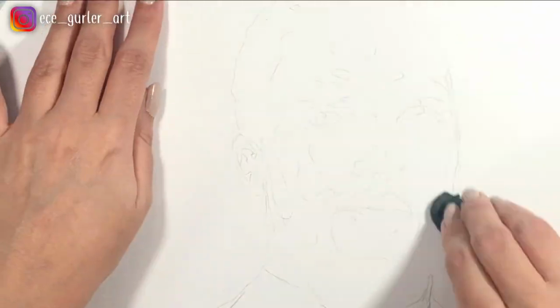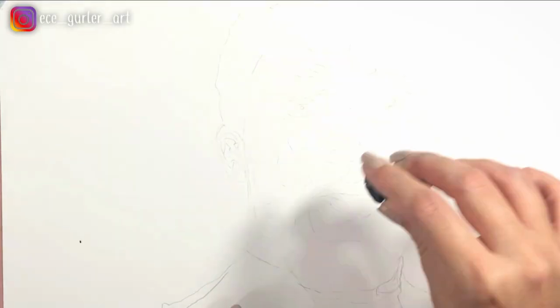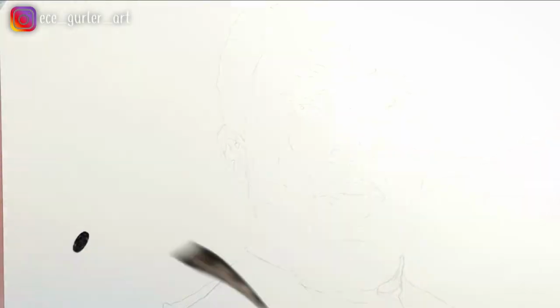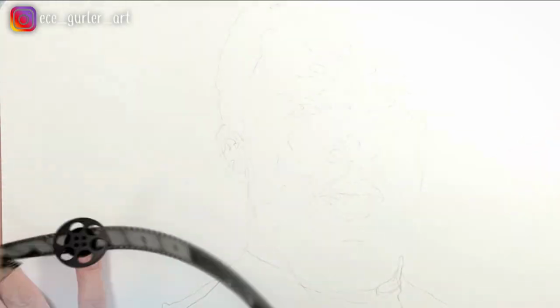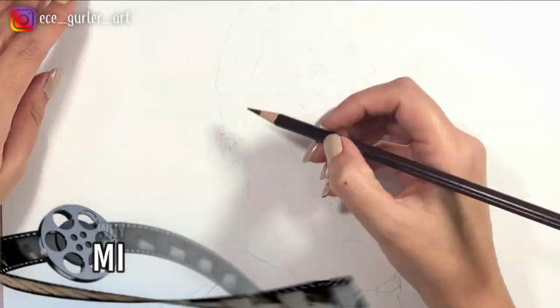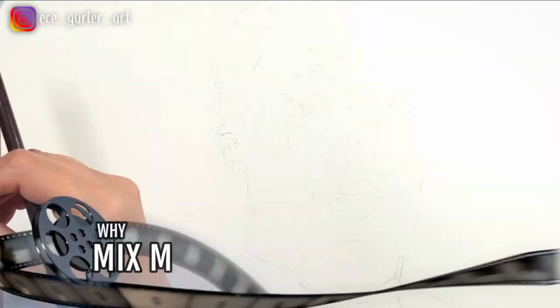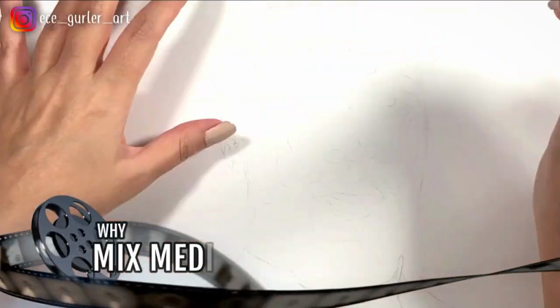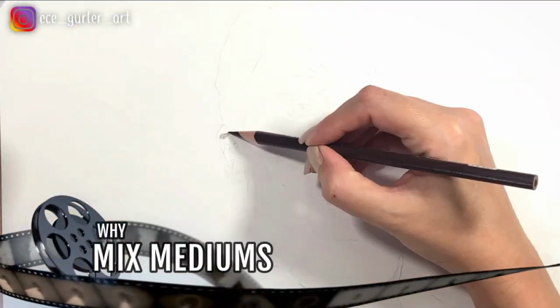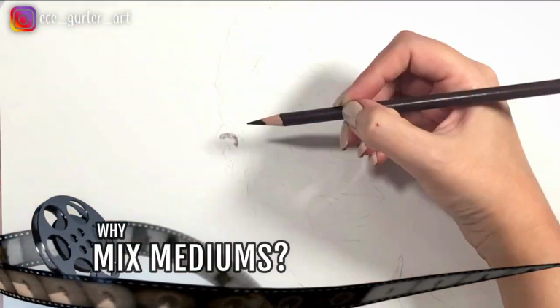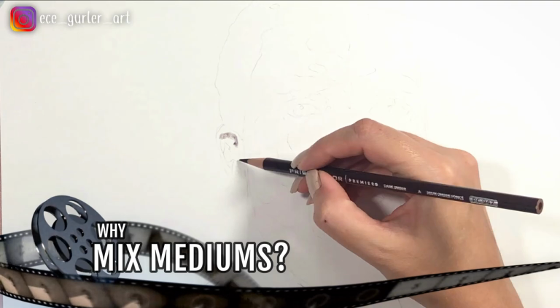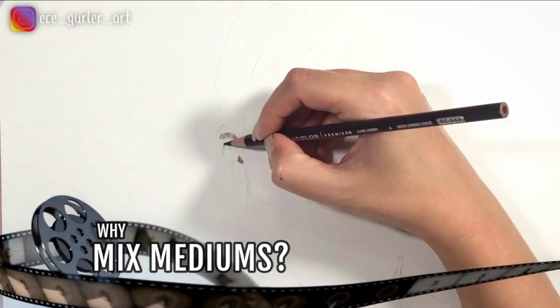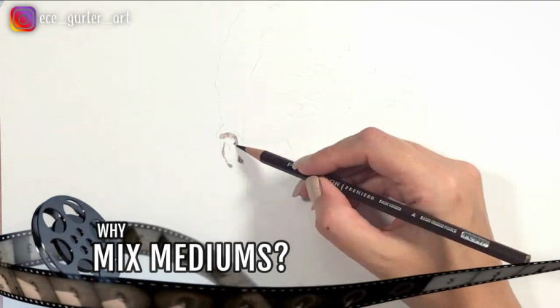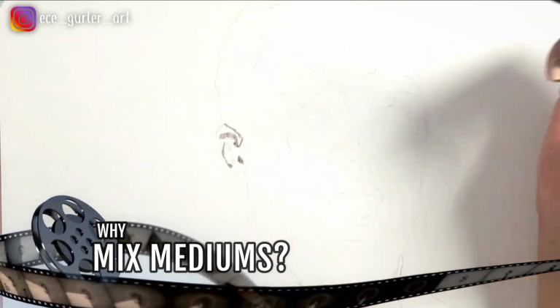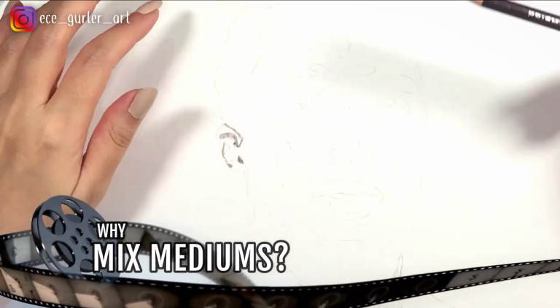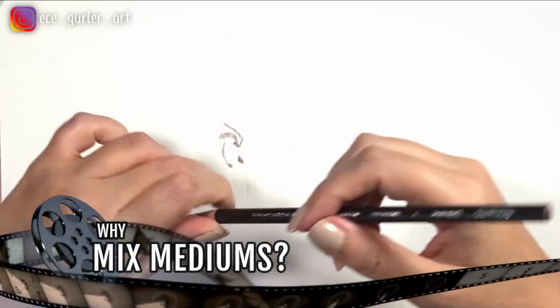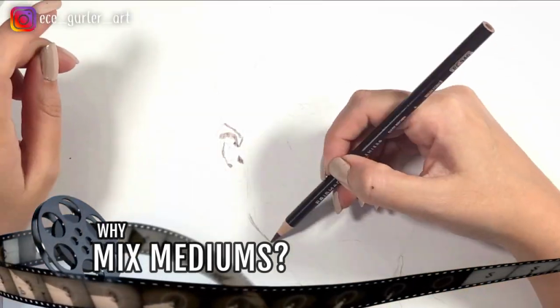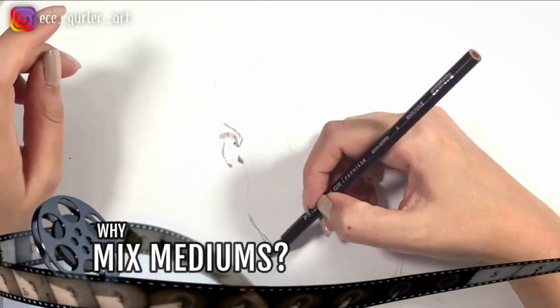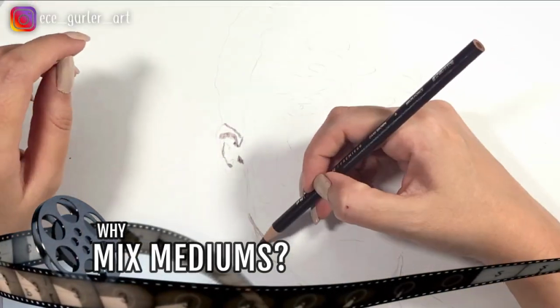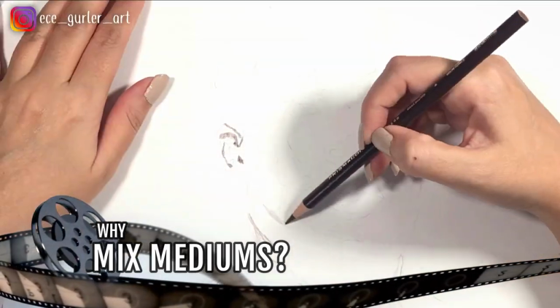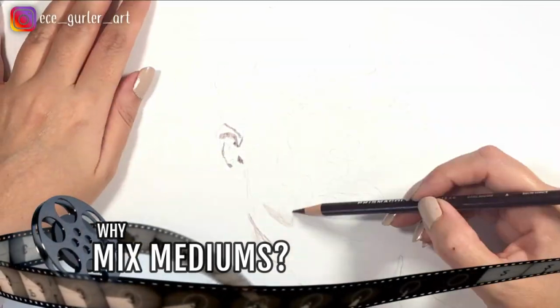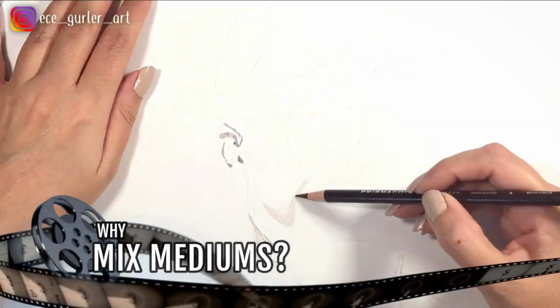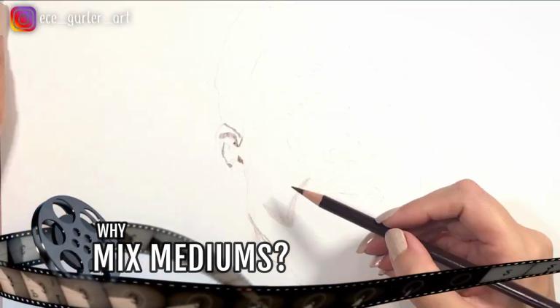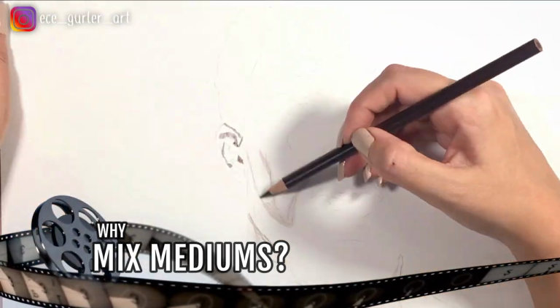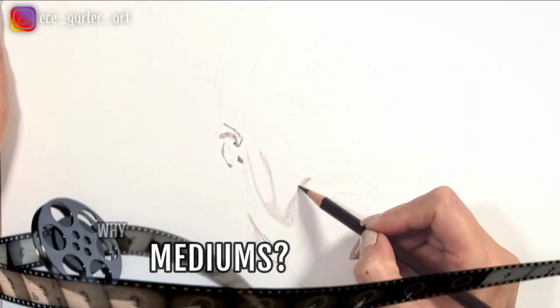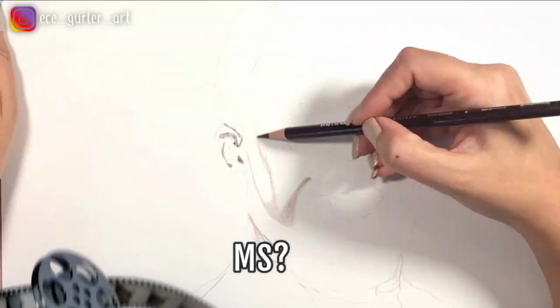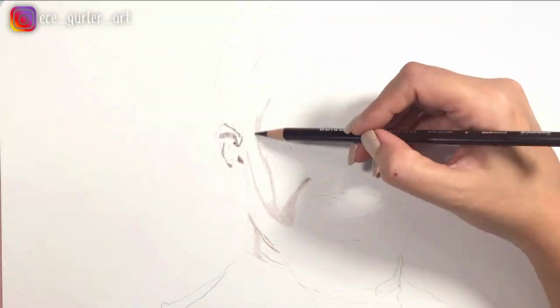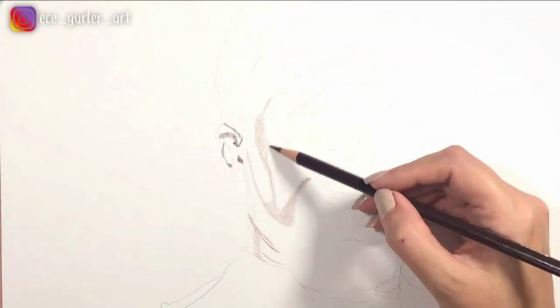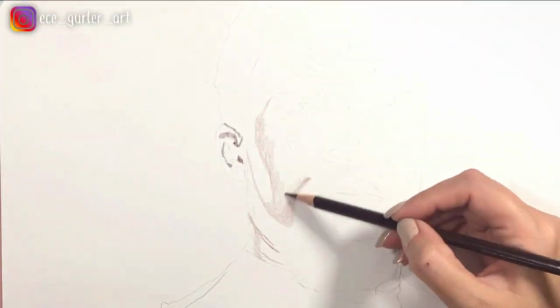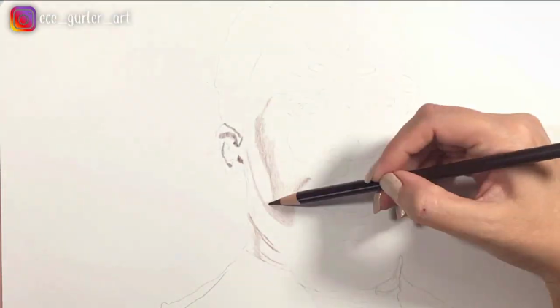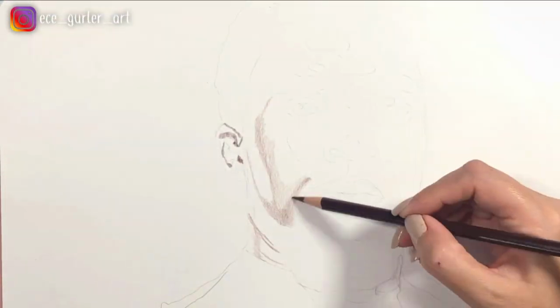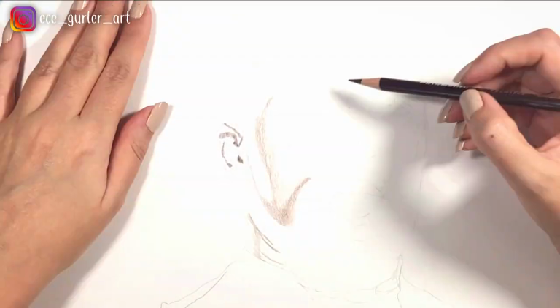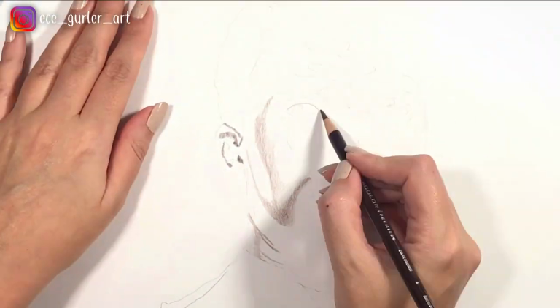If you want to see the list of materials I used and the colors I chose, they are all in the description part.